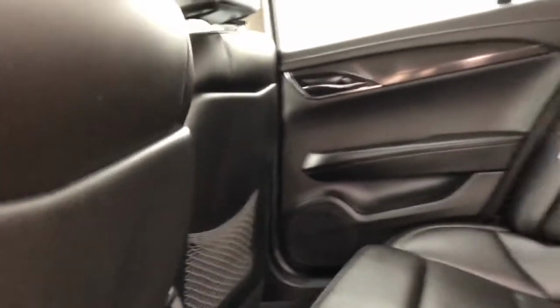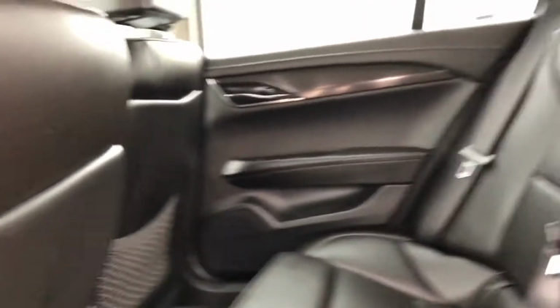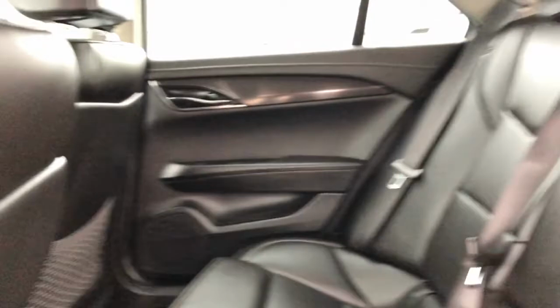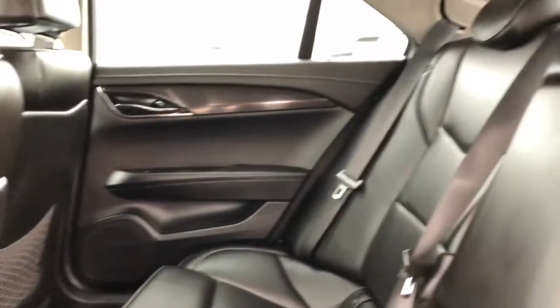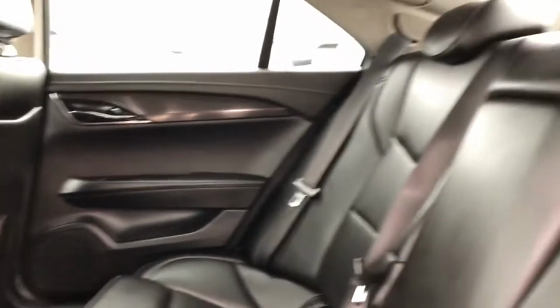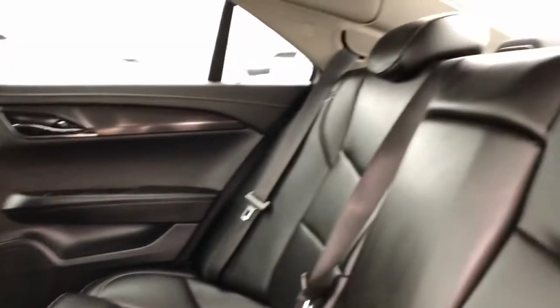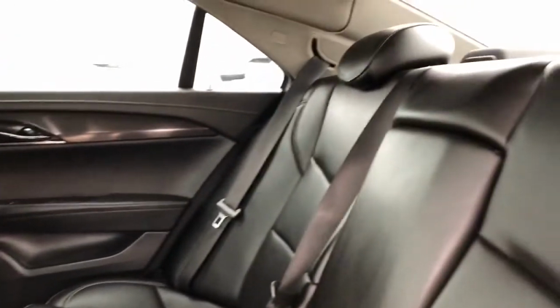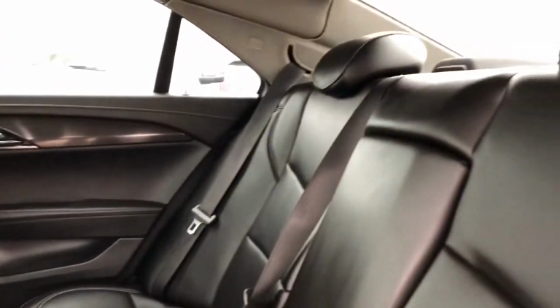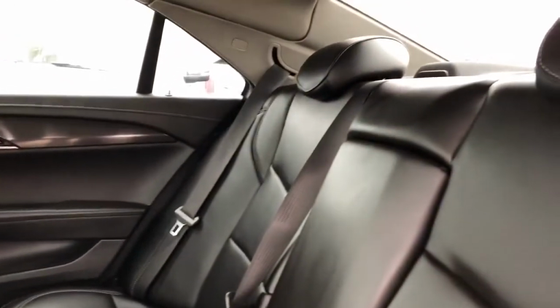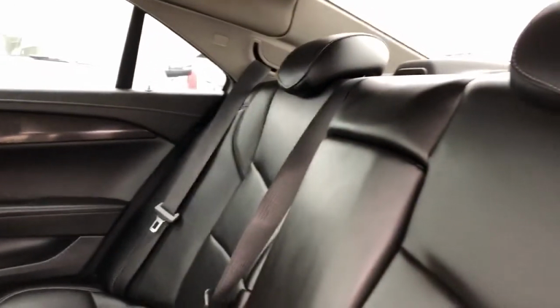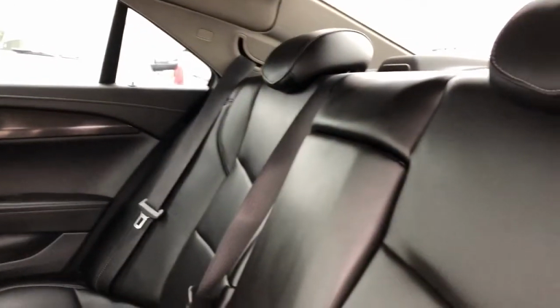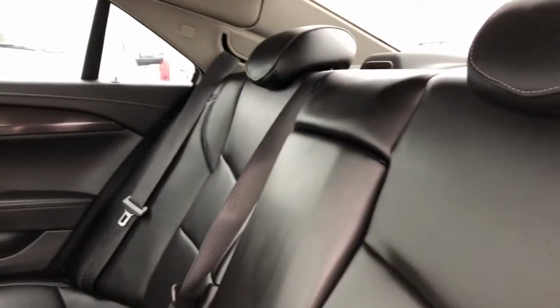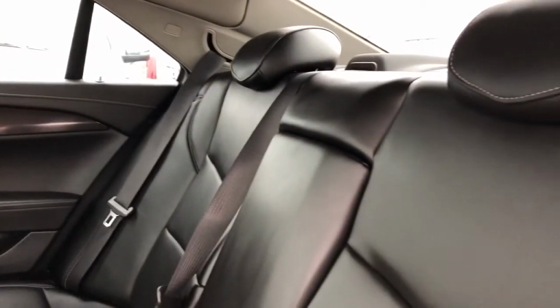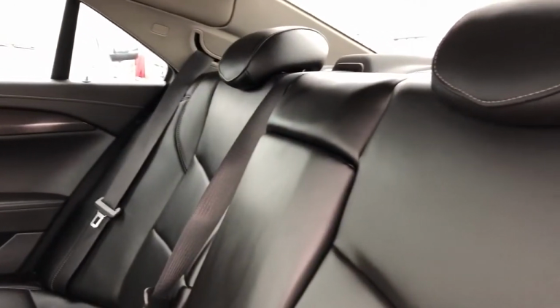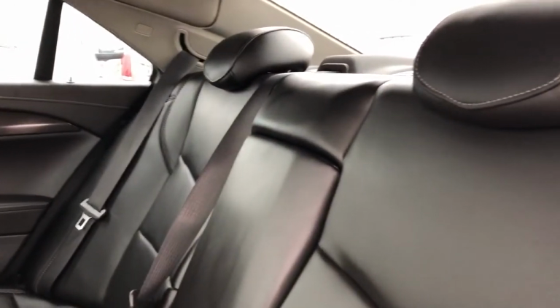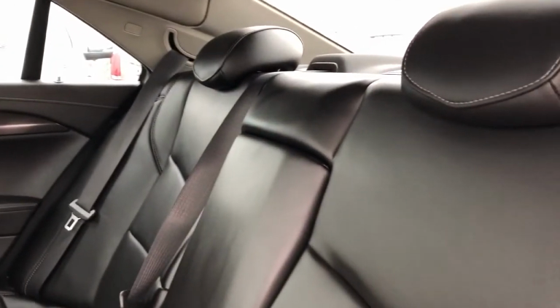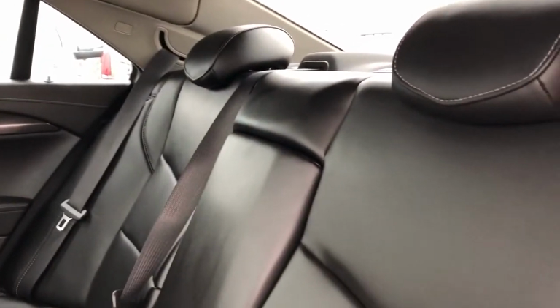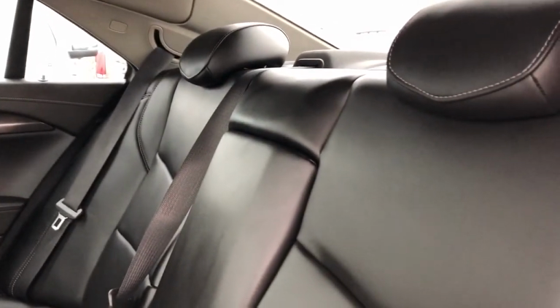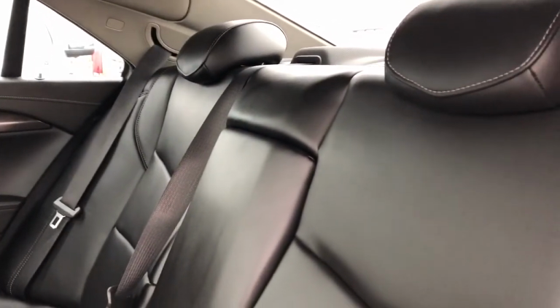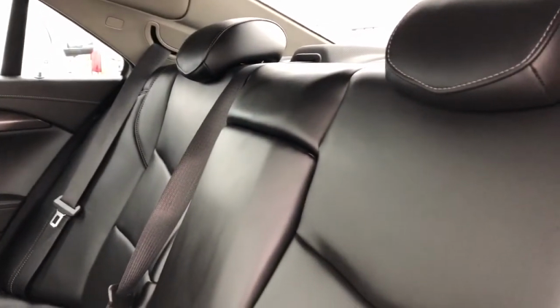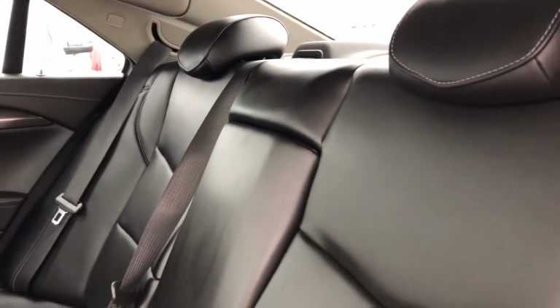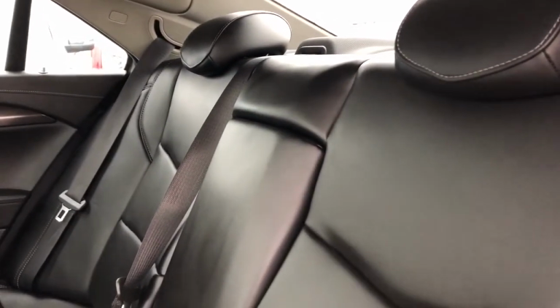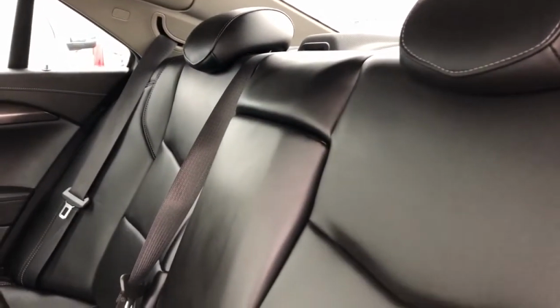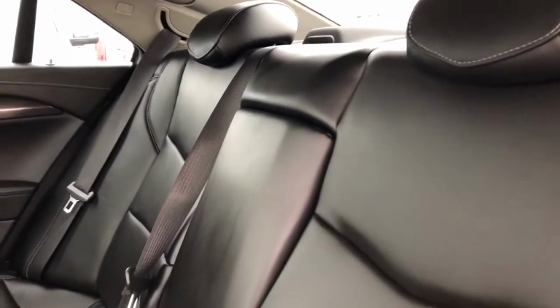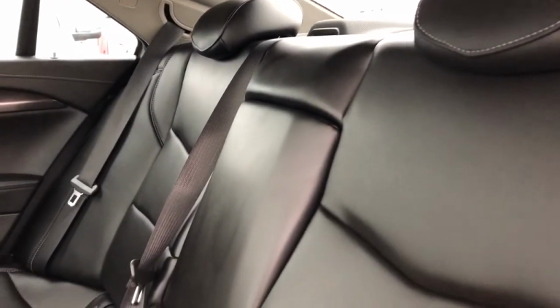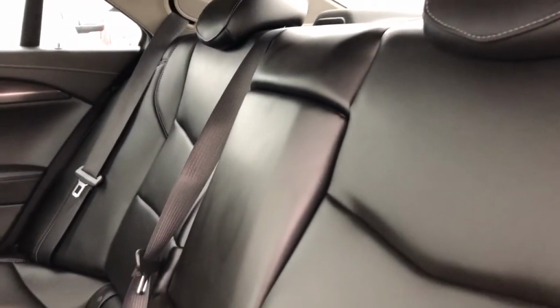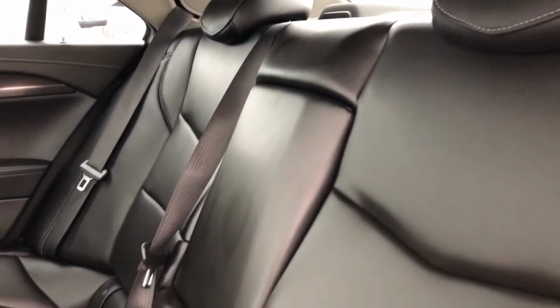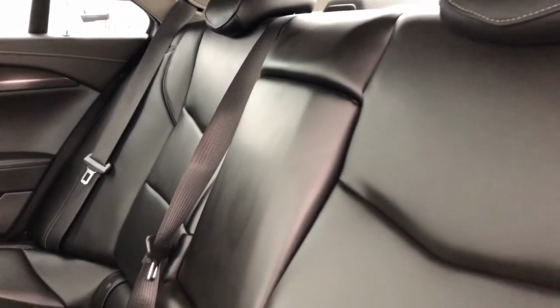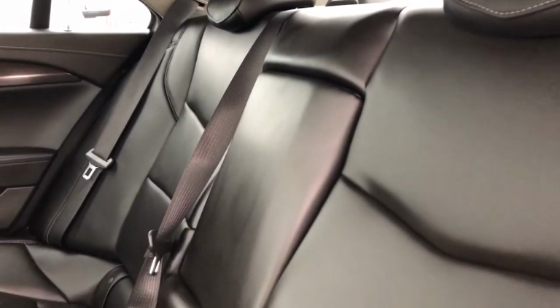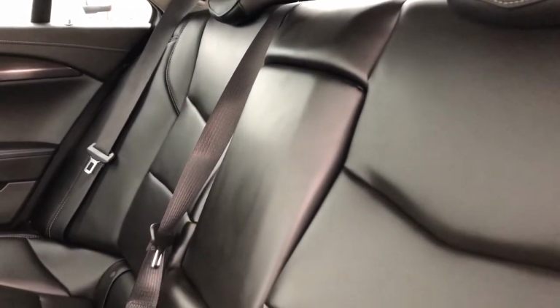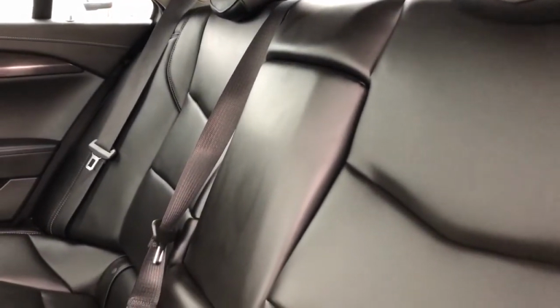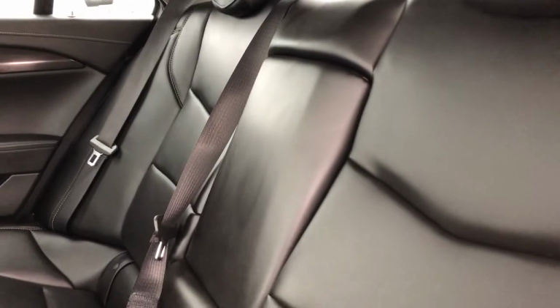The rear seats are featured in a 60-40 split with a fold-down center seat featuring two cup holders and storage inside.